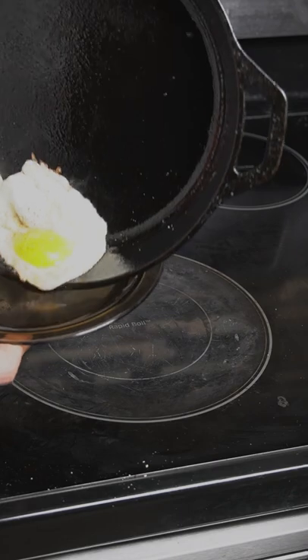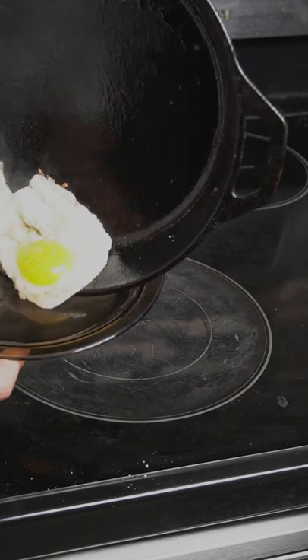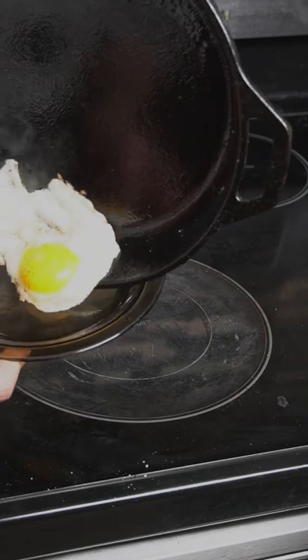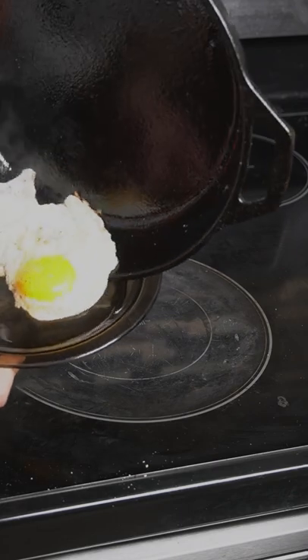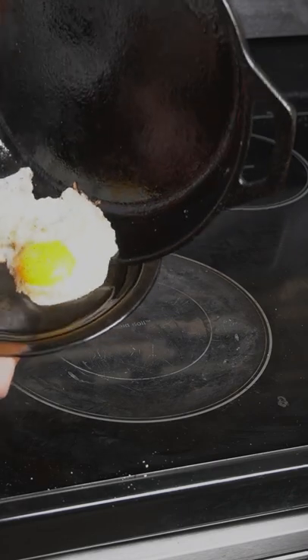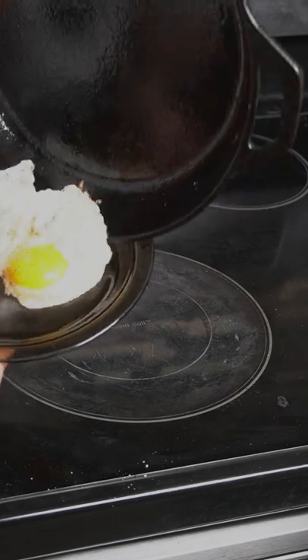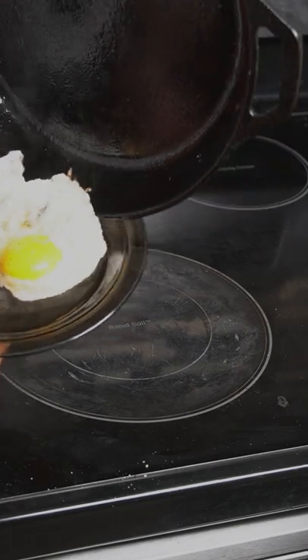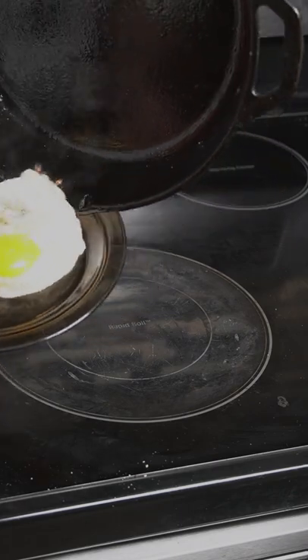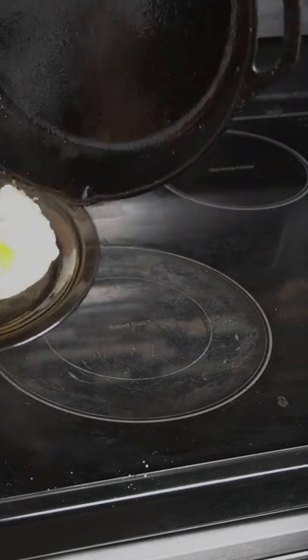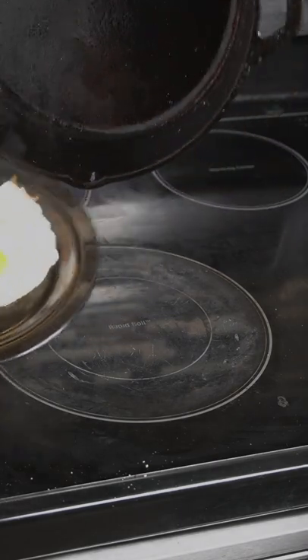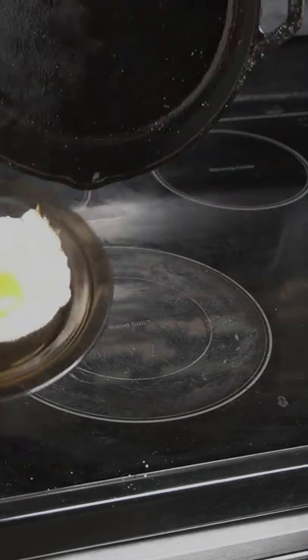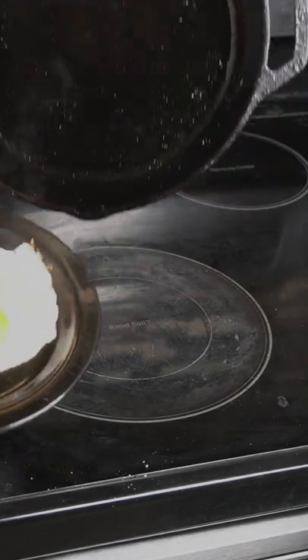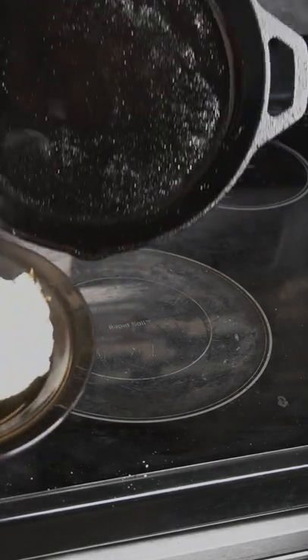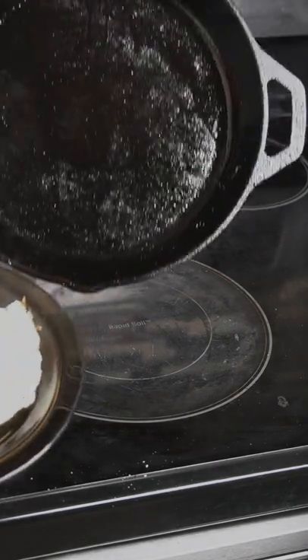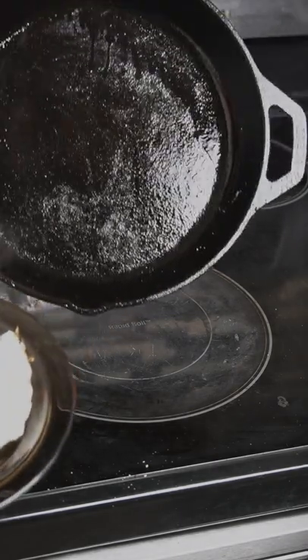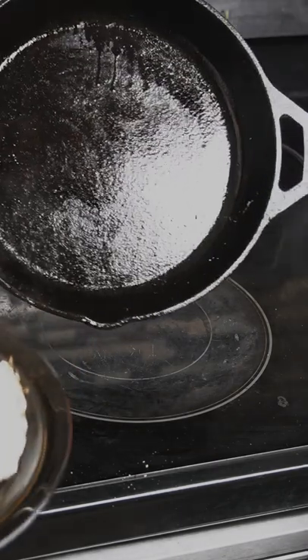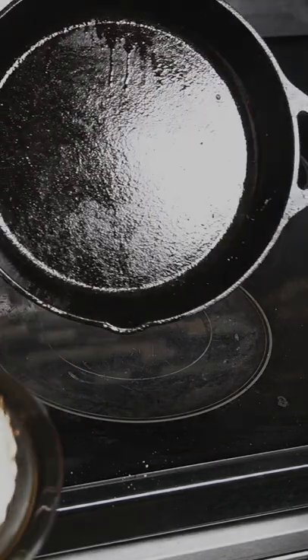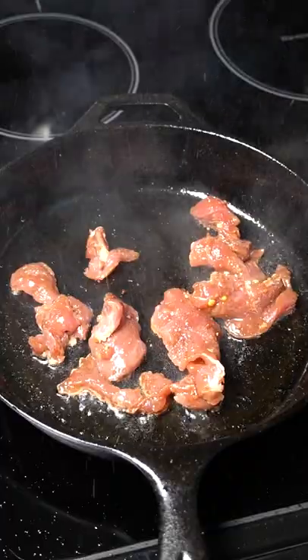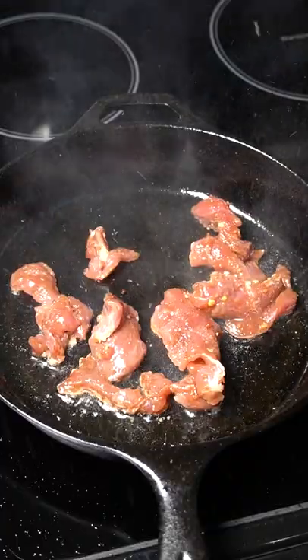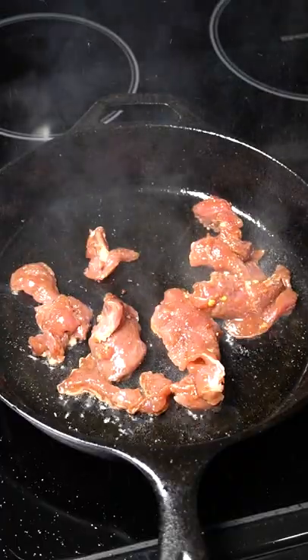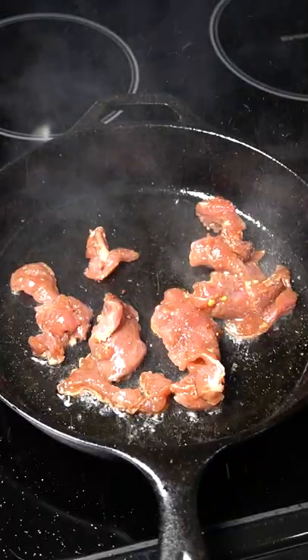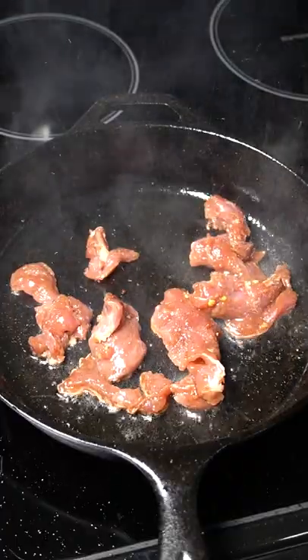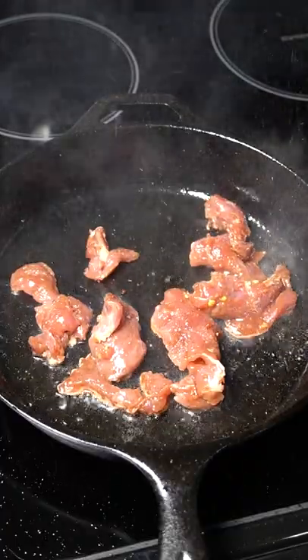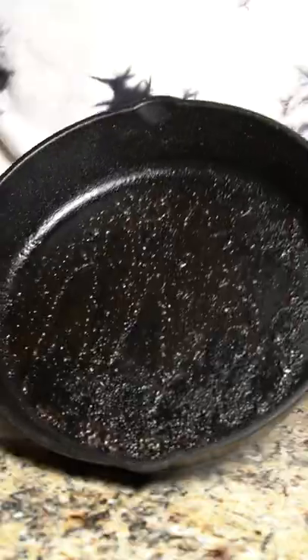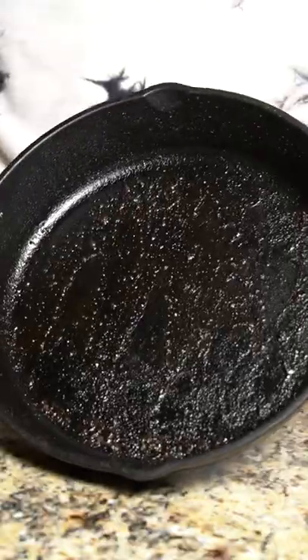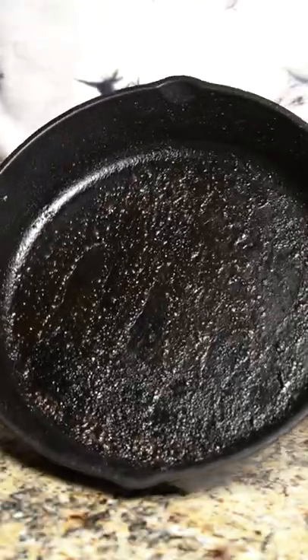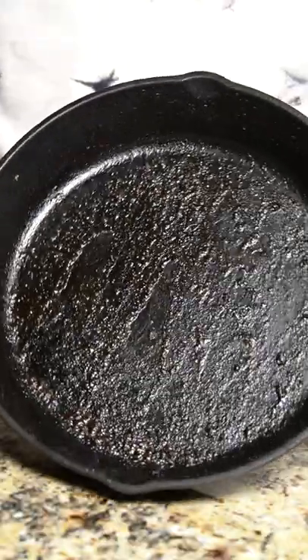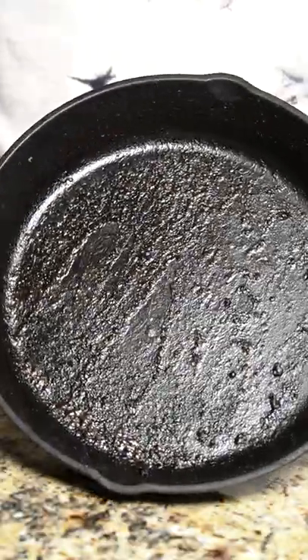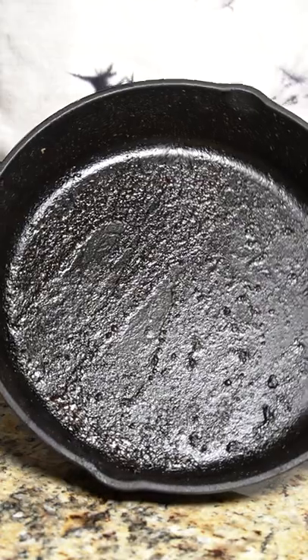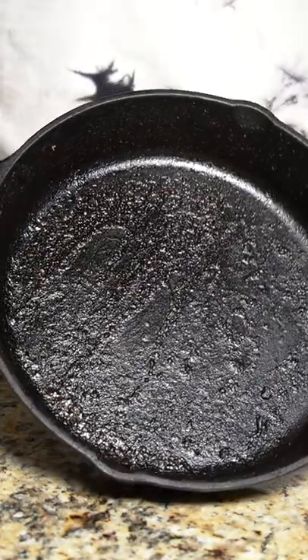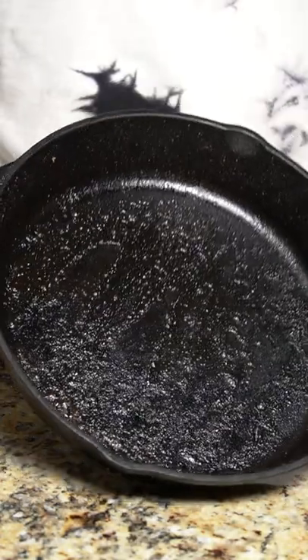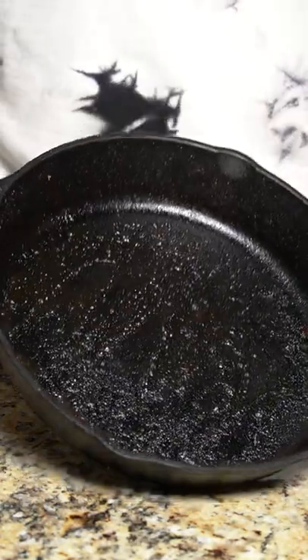Here's how I take care of my cast iron pan so it's practically nonstick. This is what it looked like — it was filthy.